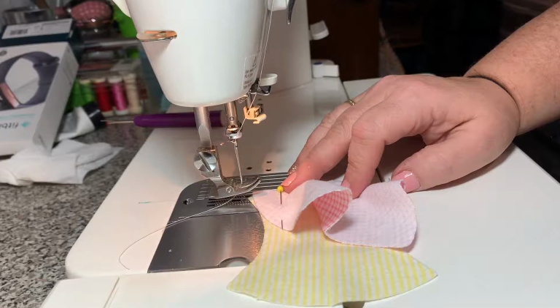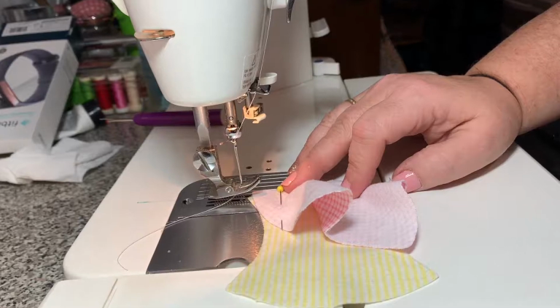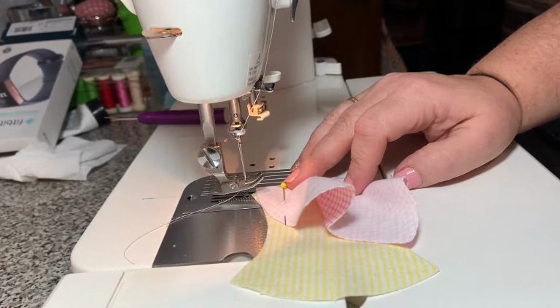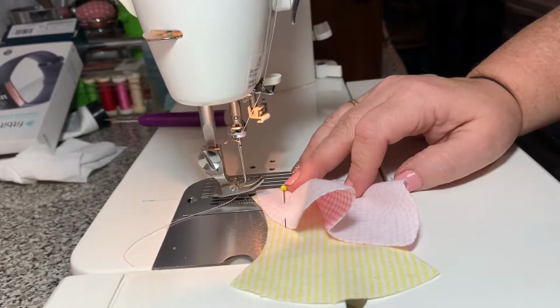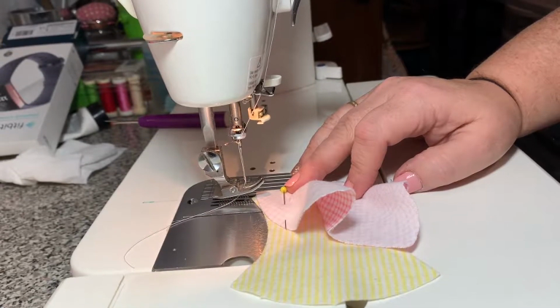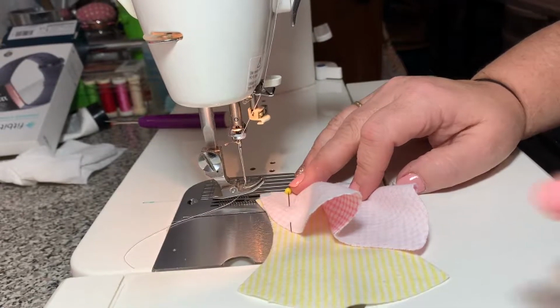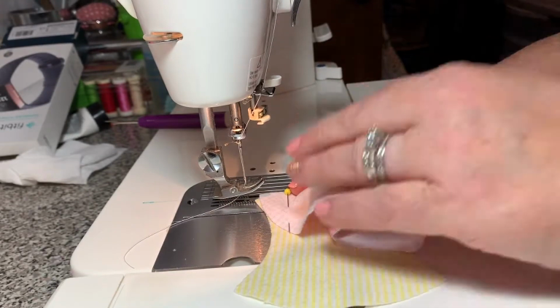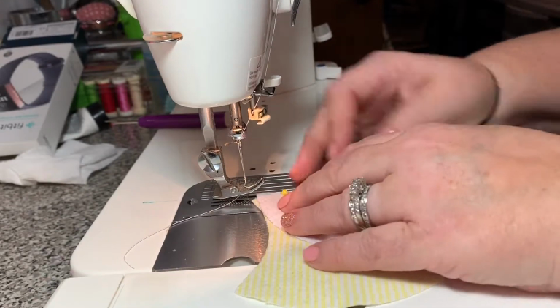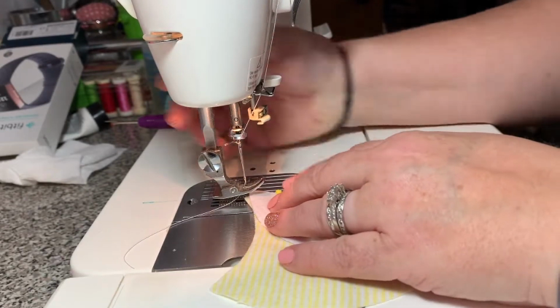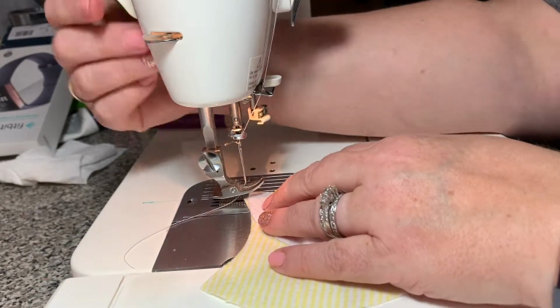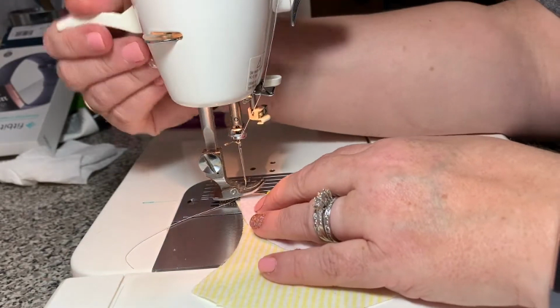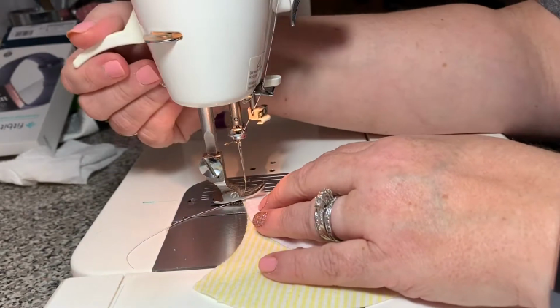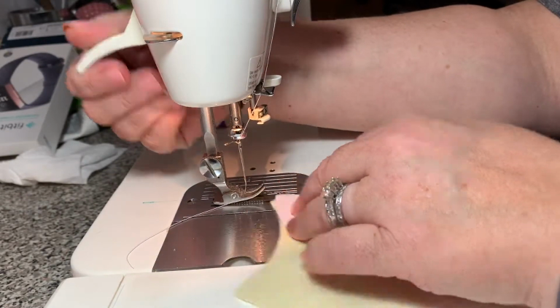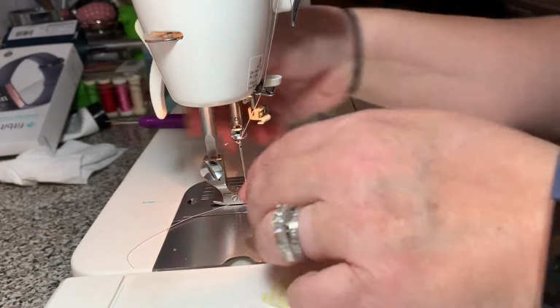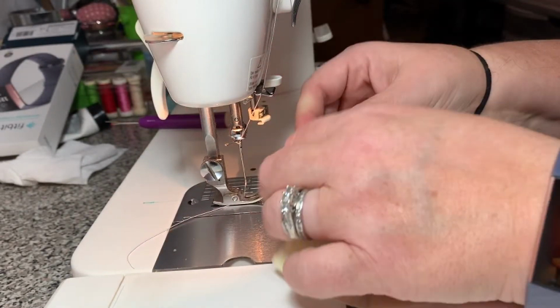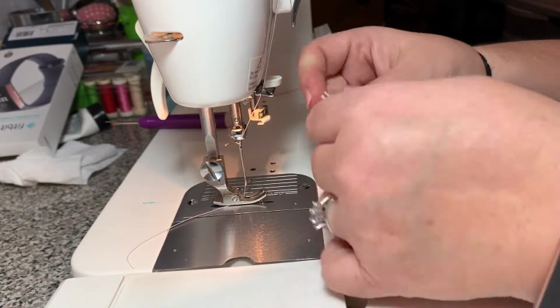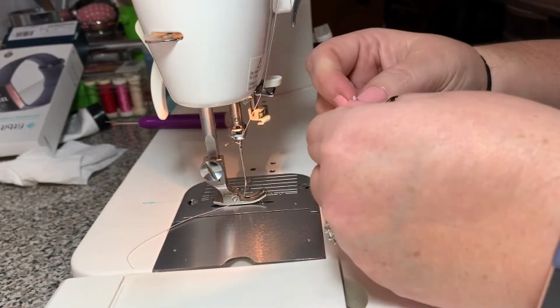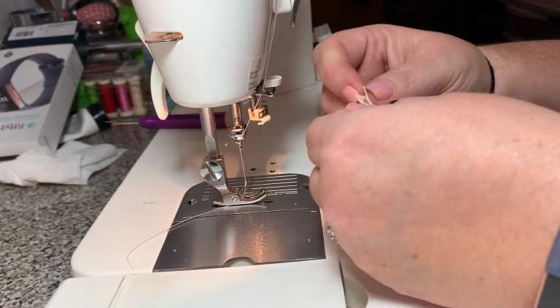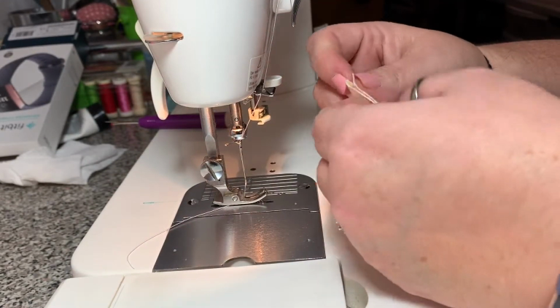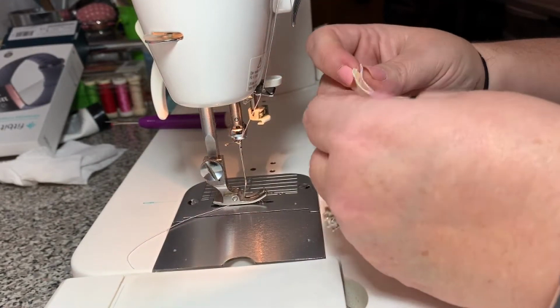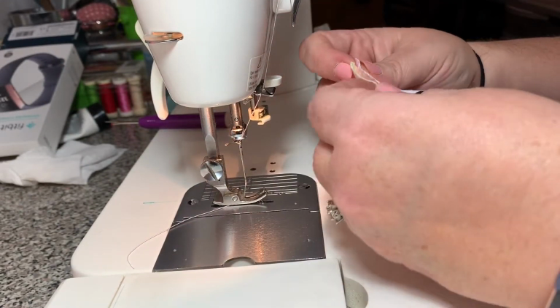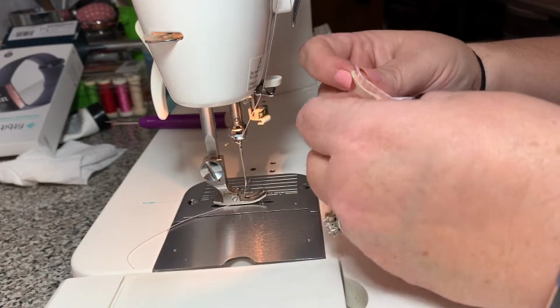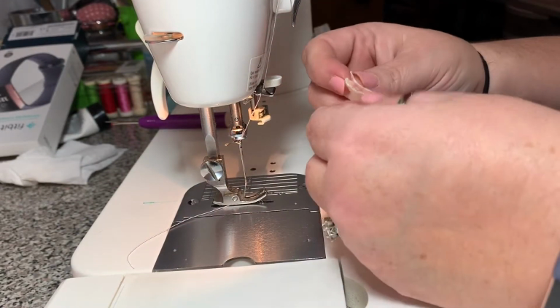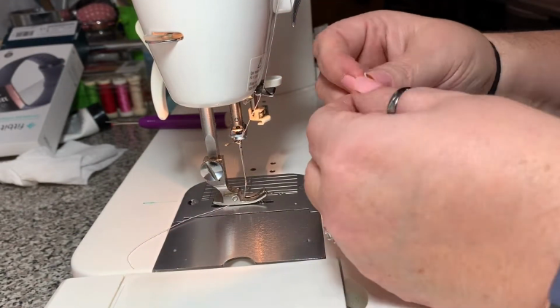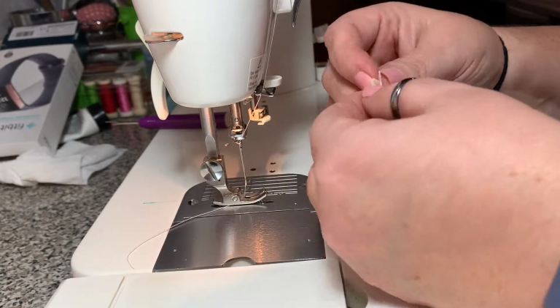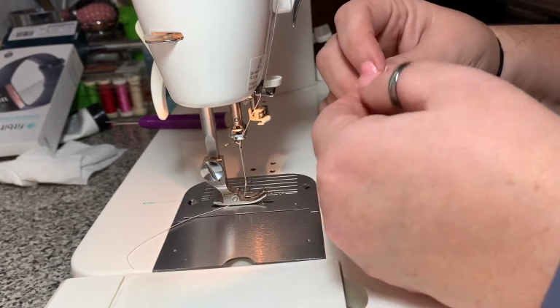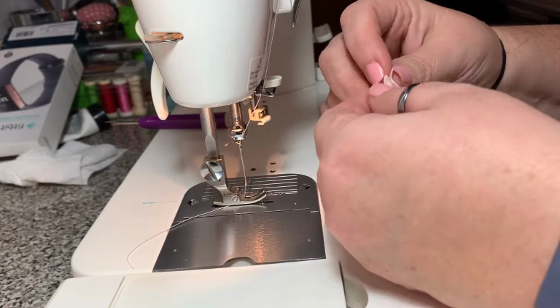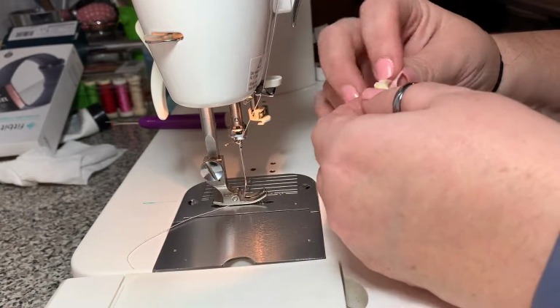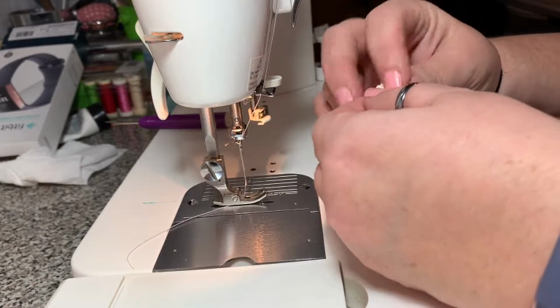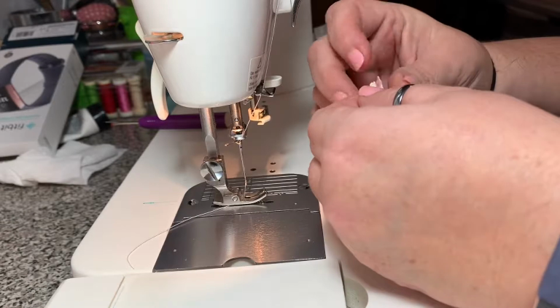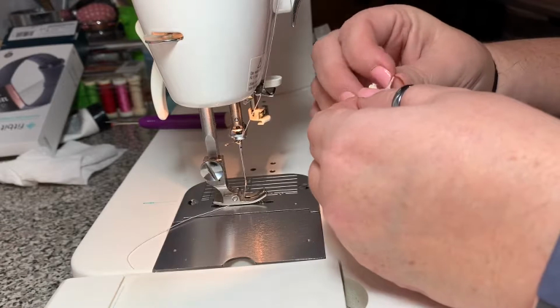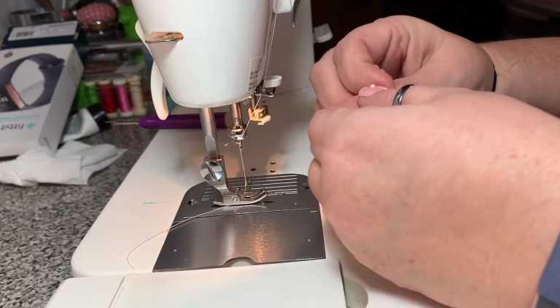Hi, this is Lisa with a little tip on how to sew your apple core shapes together.